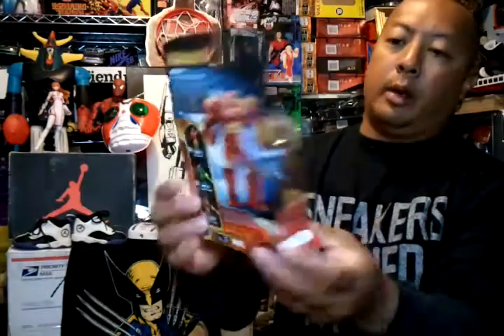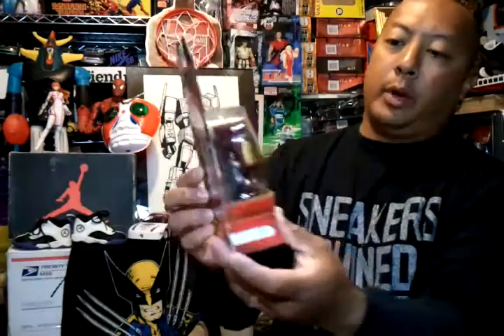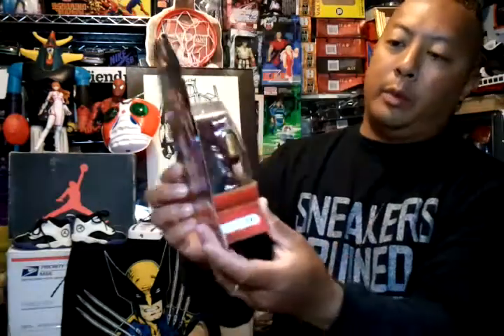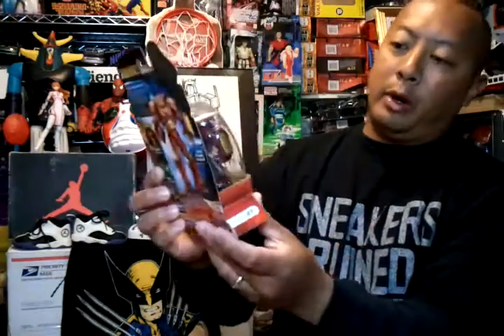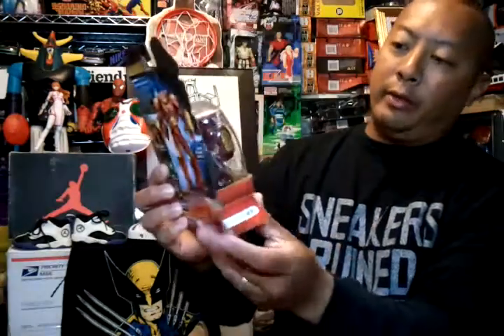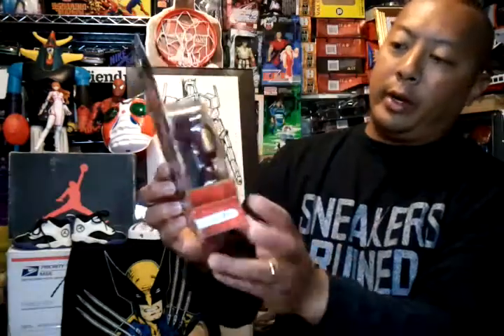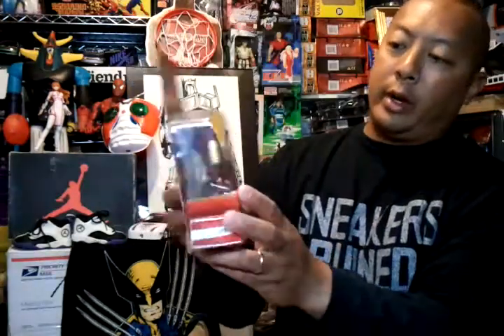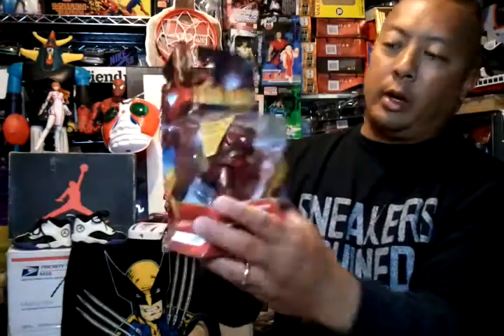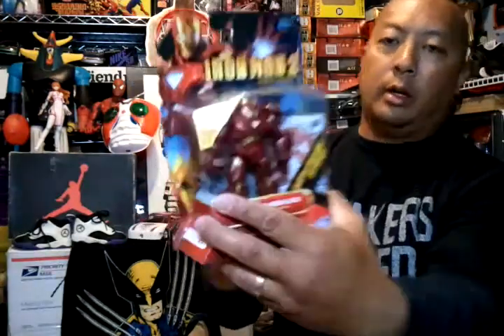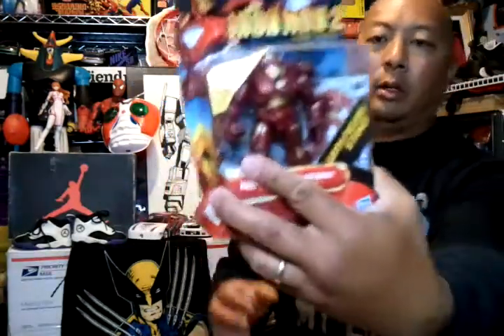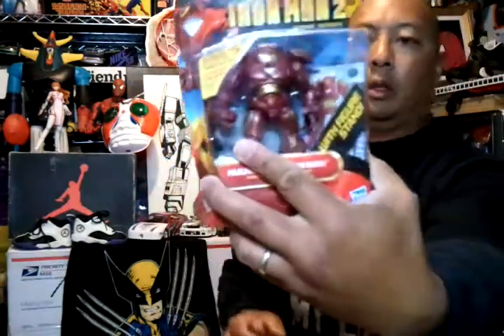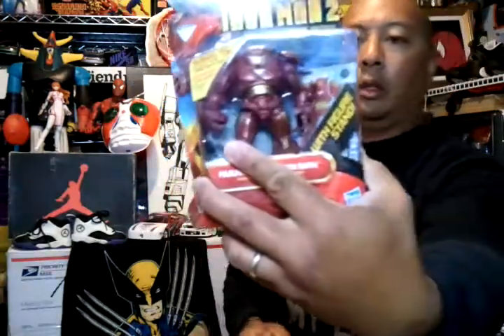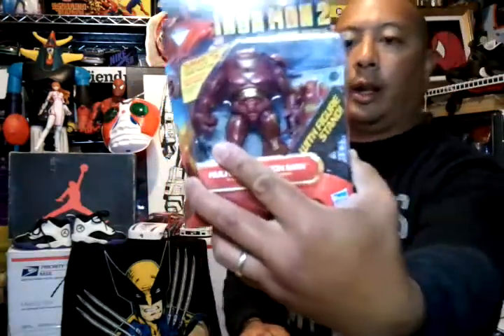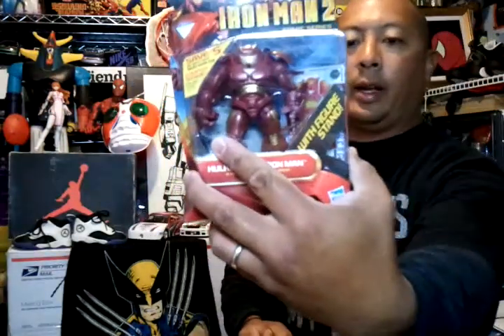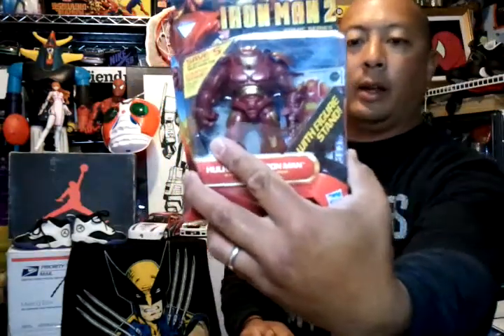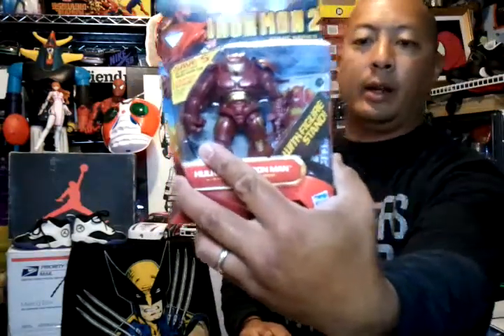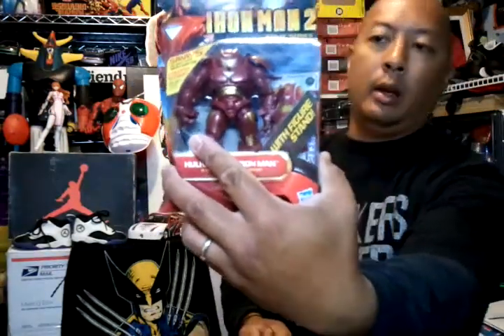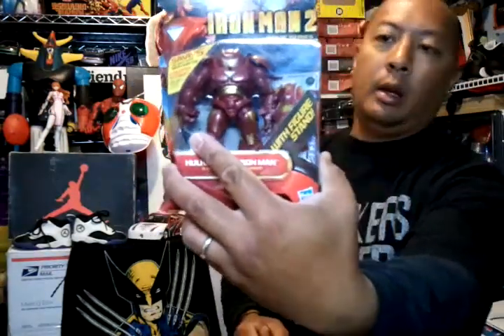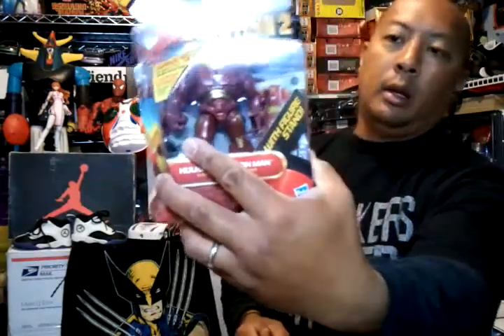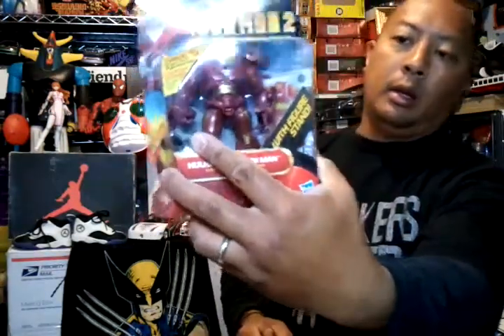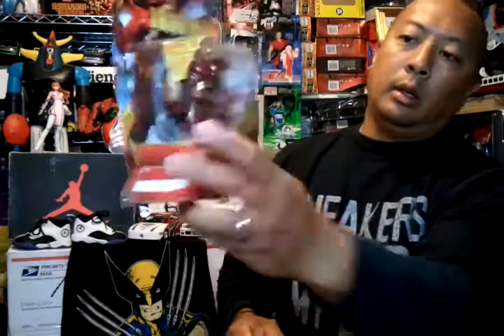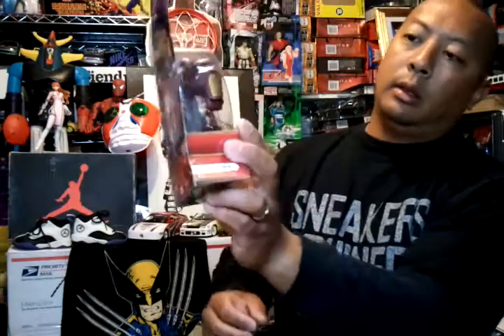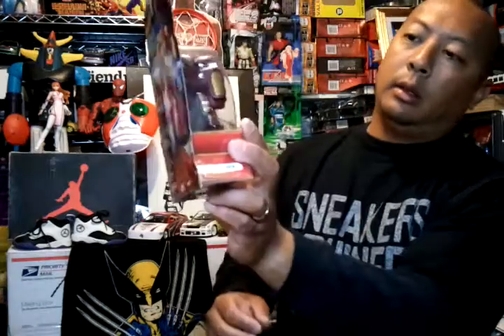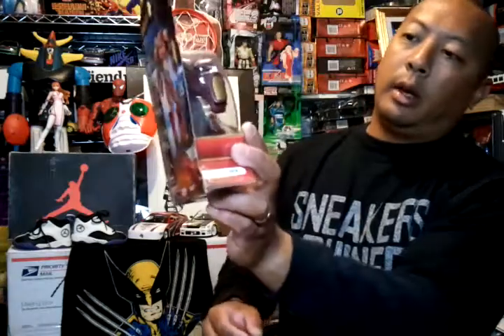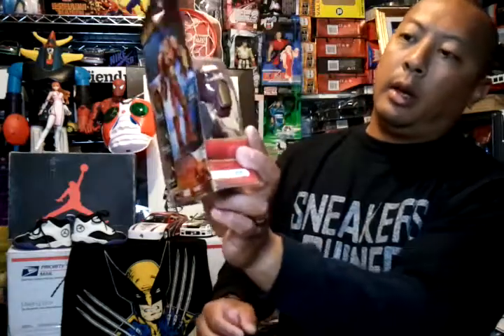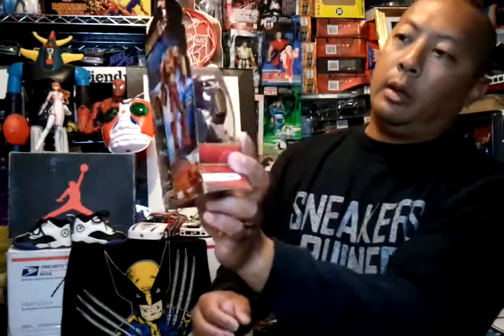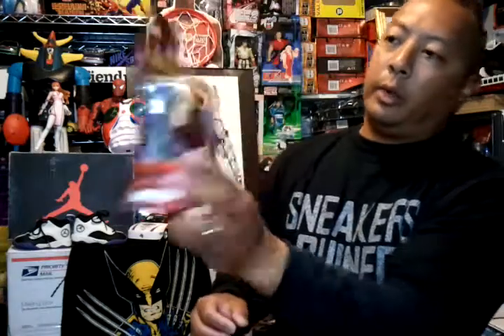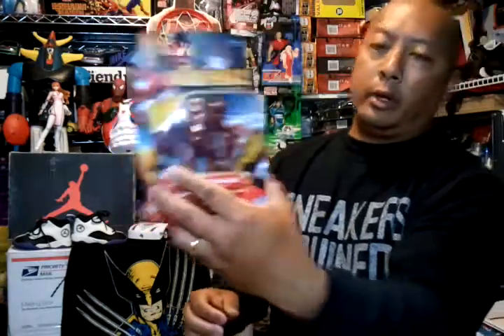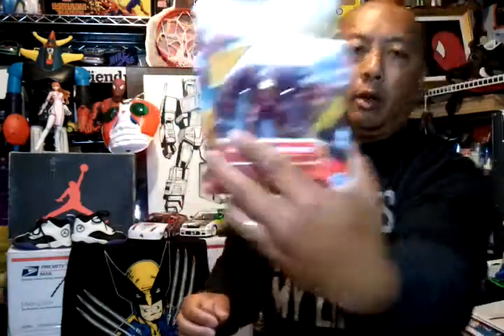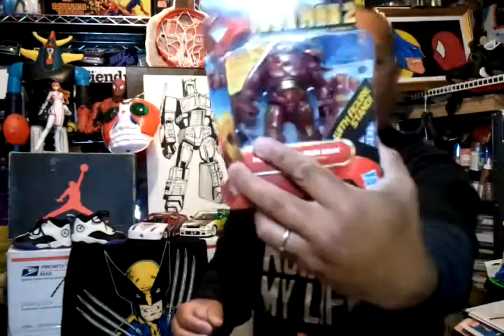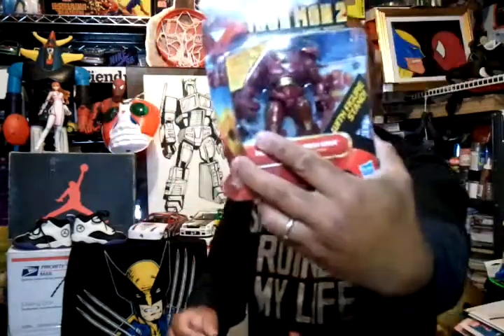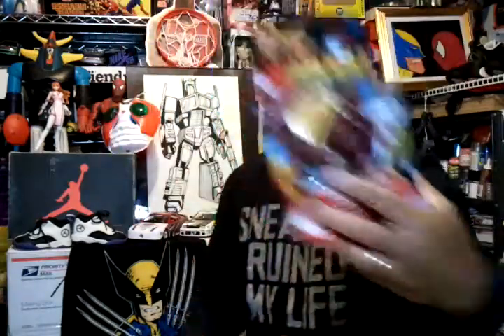Pretty bulky figure, I like it — pretty cool Iron Man.